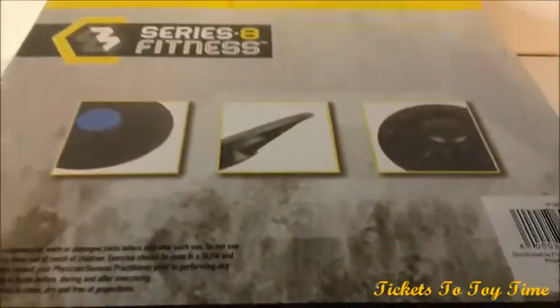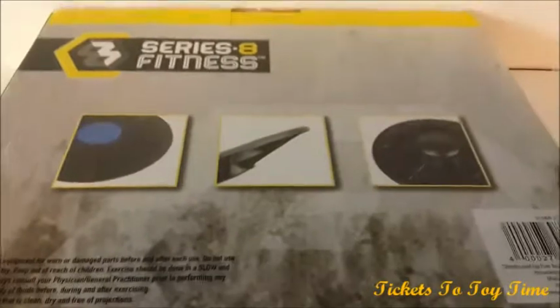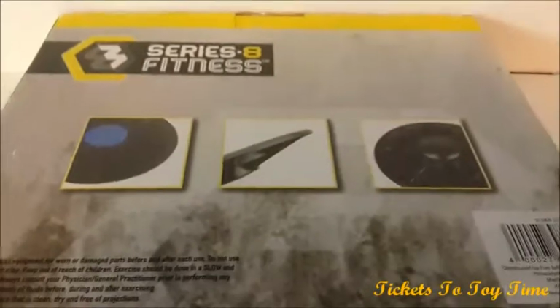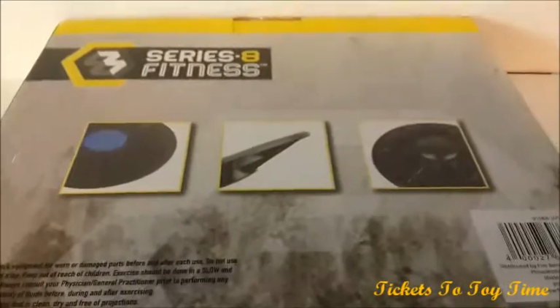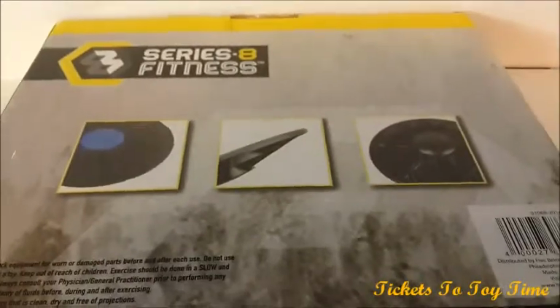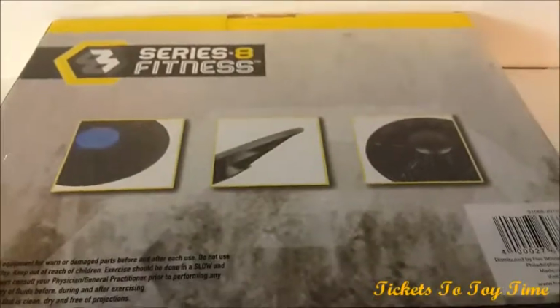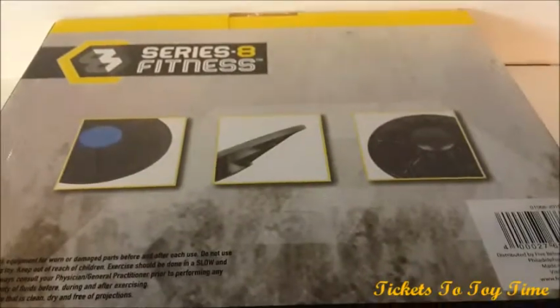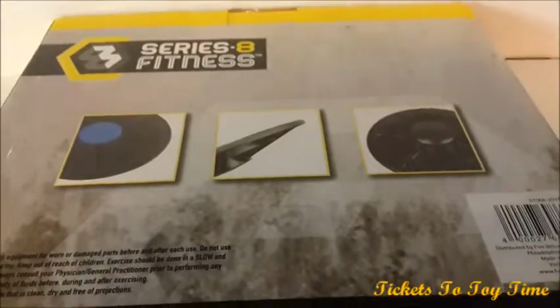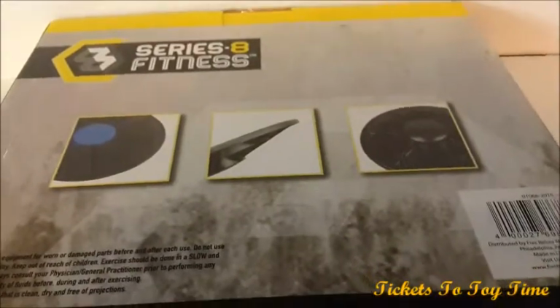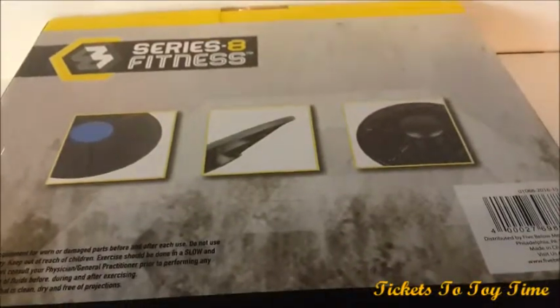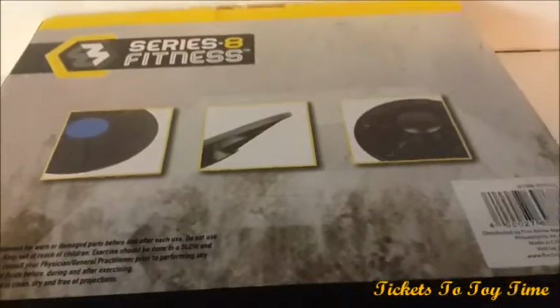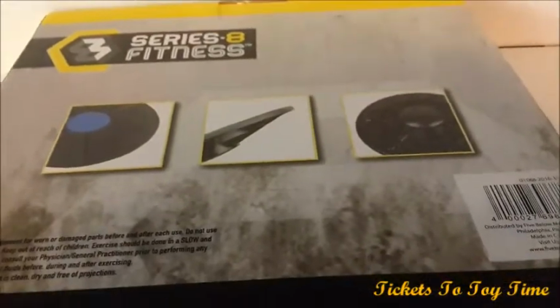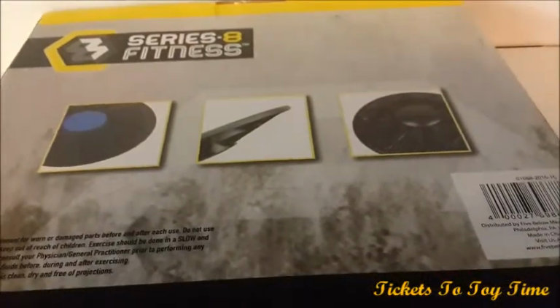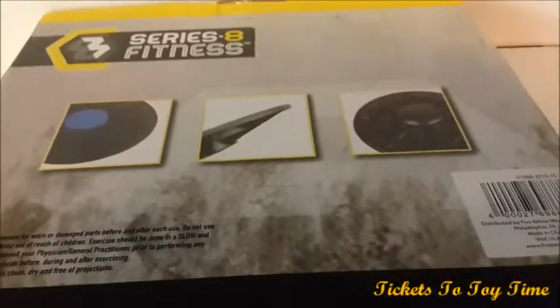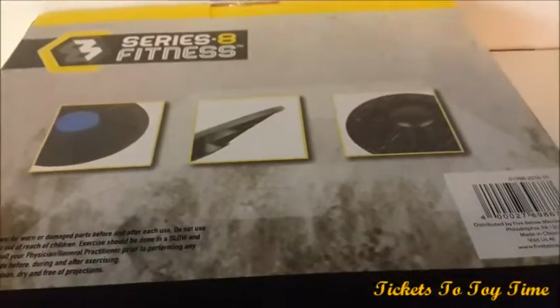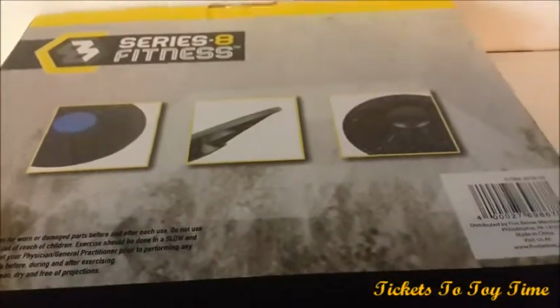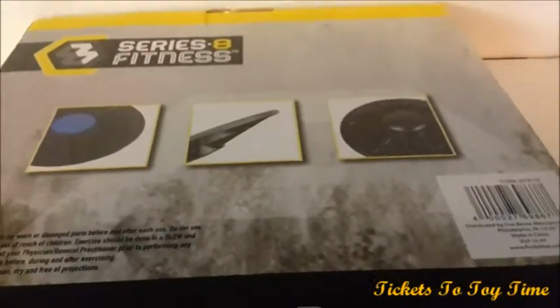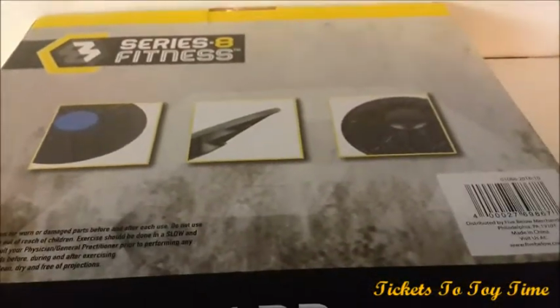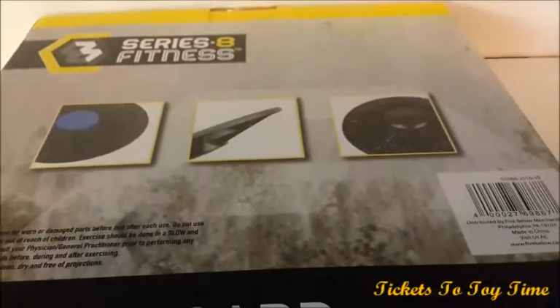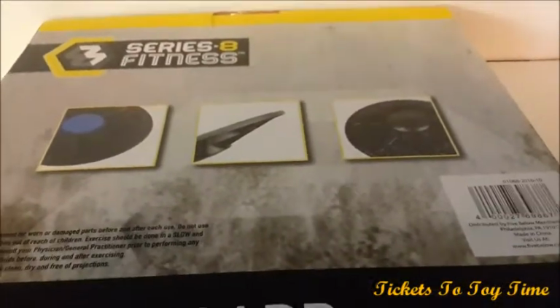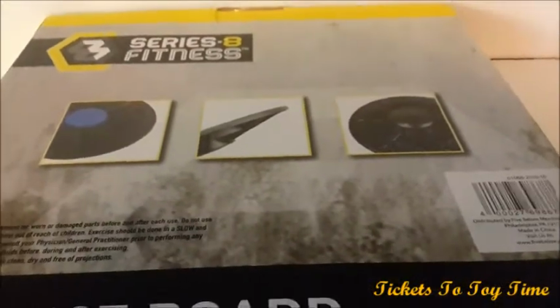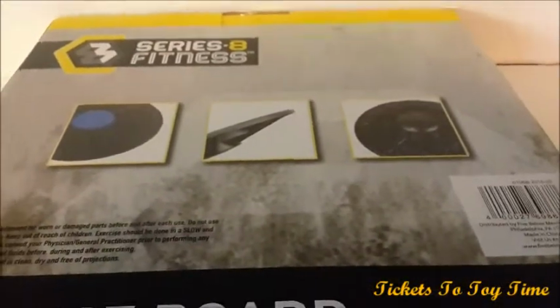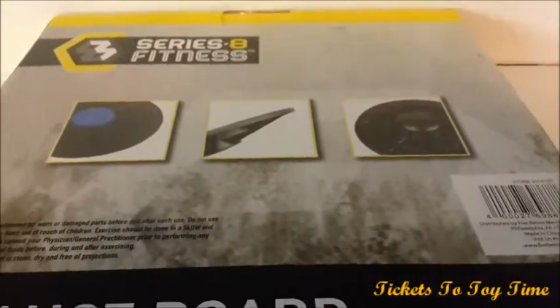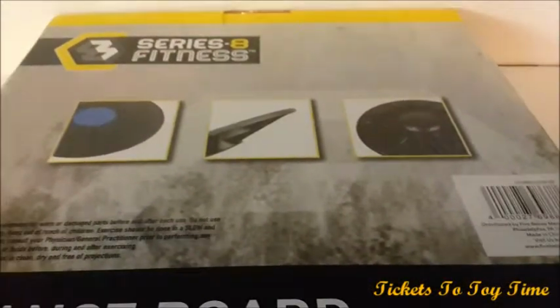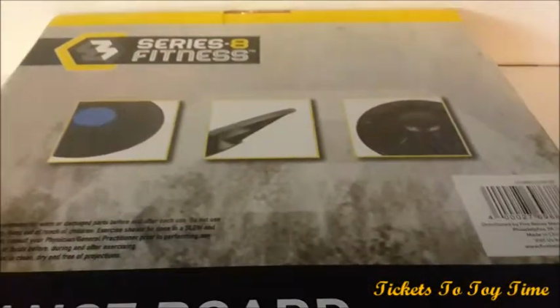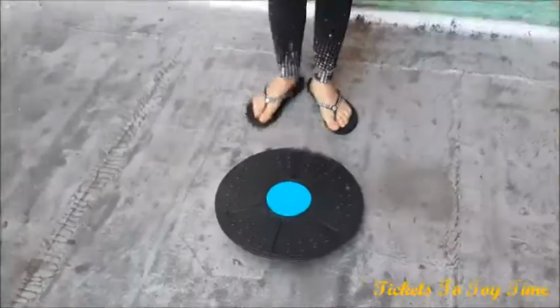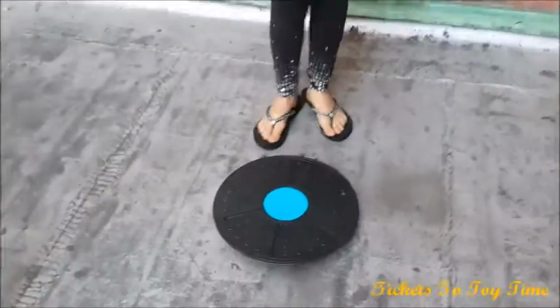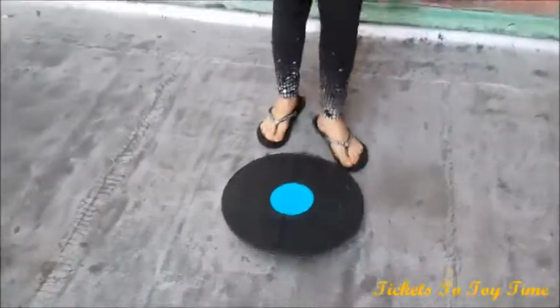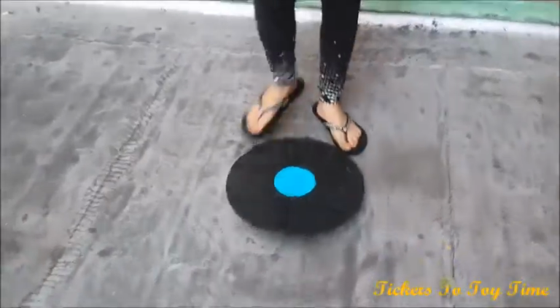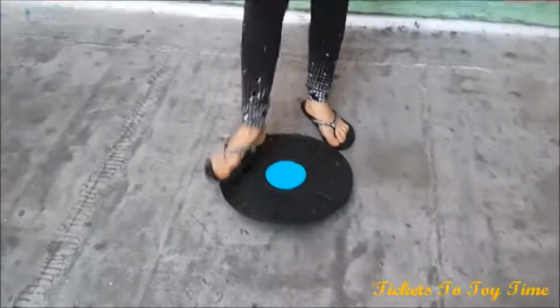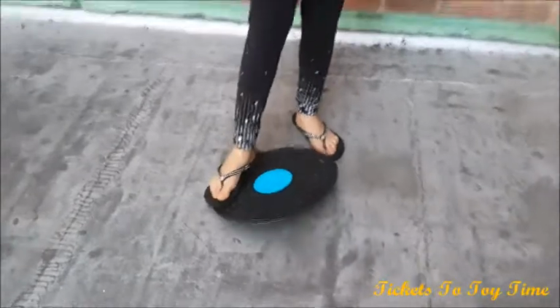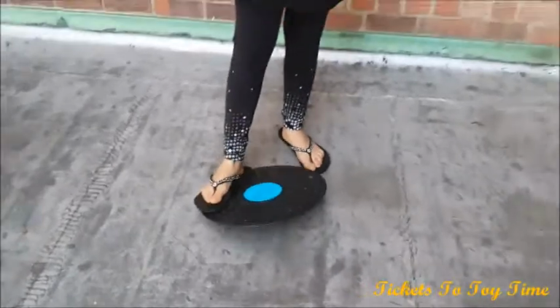So this is just the box and I'm going to take it out and show how it looks outside. Here it is!